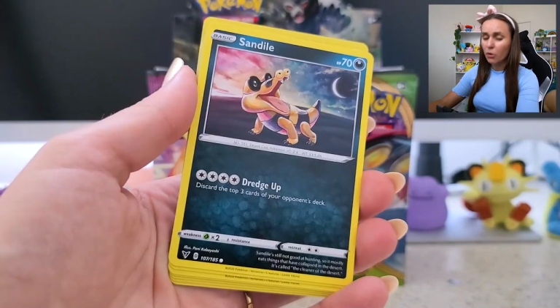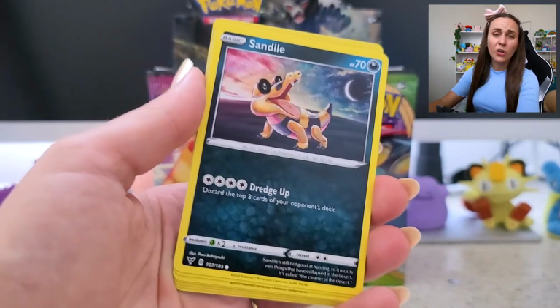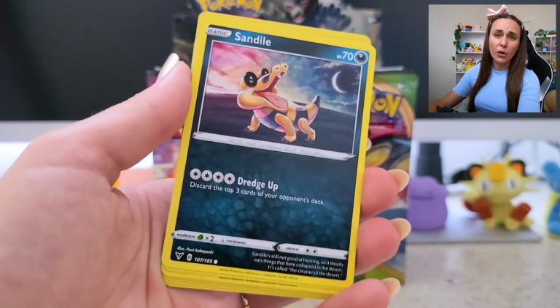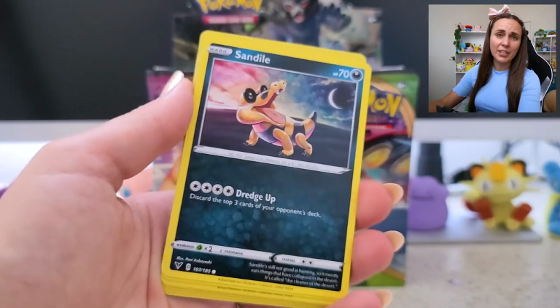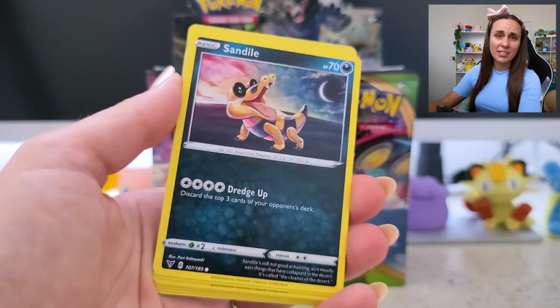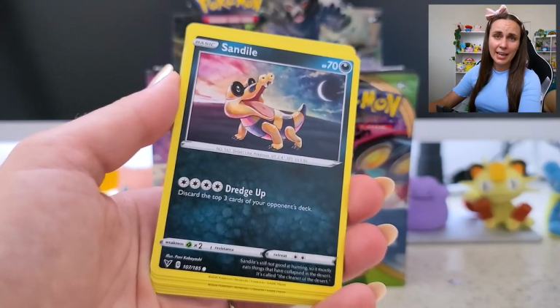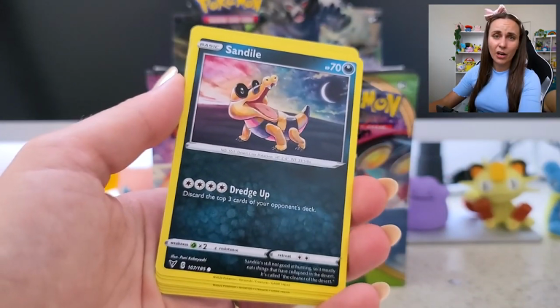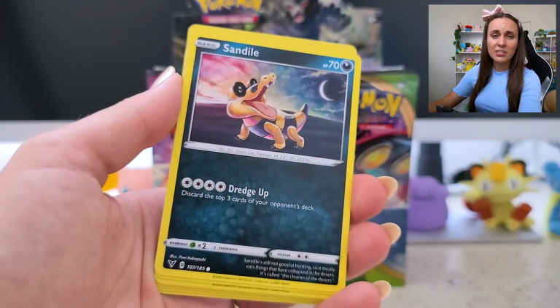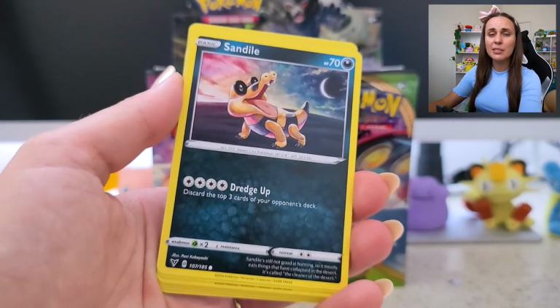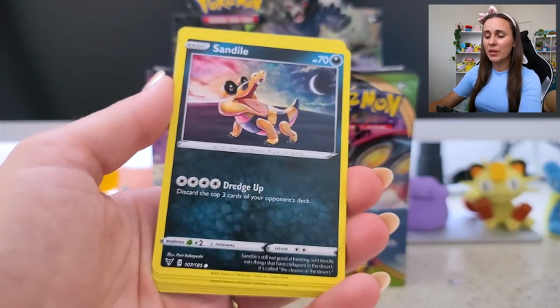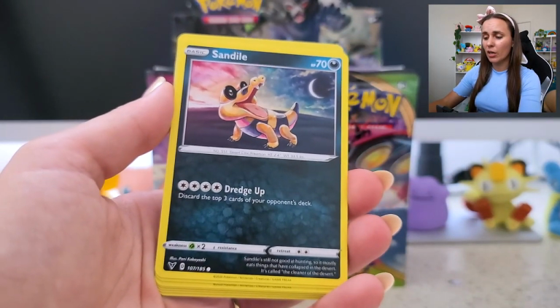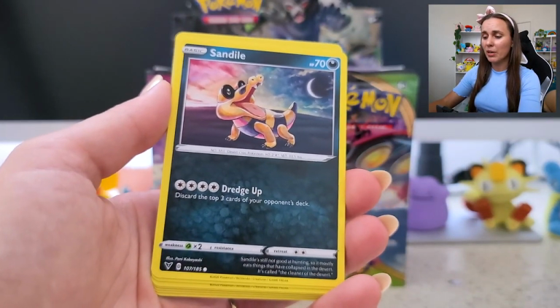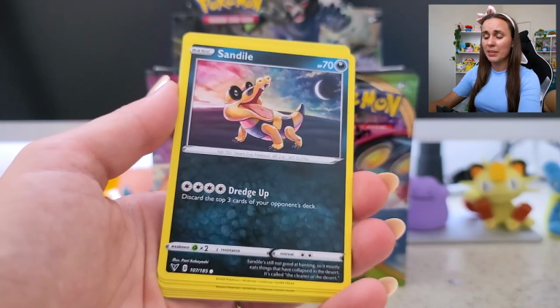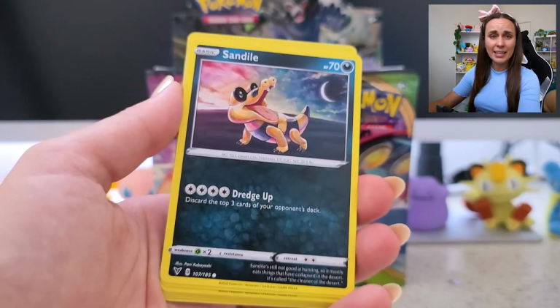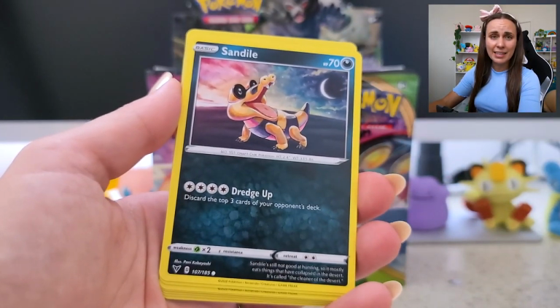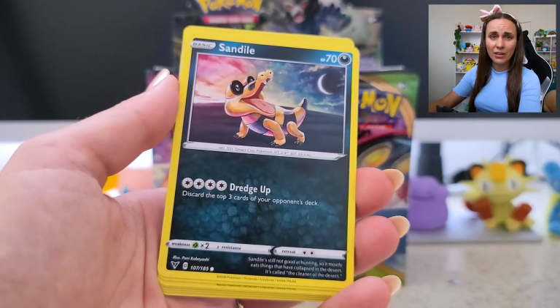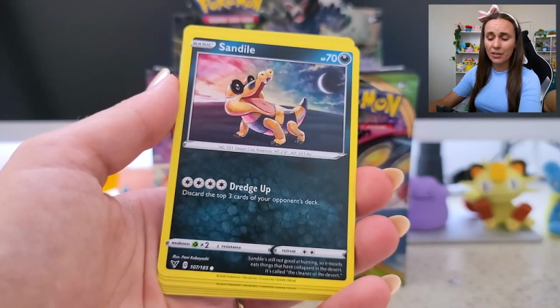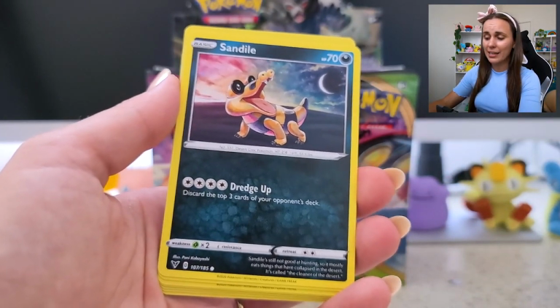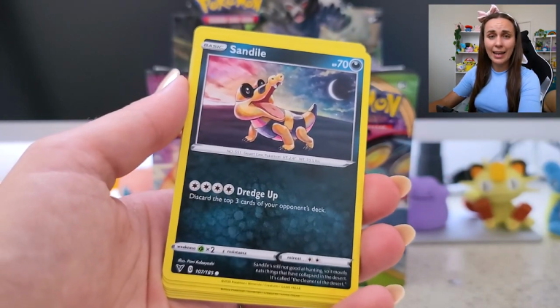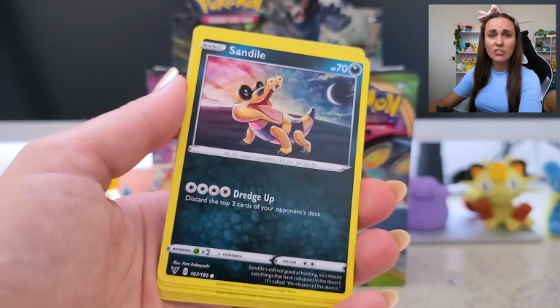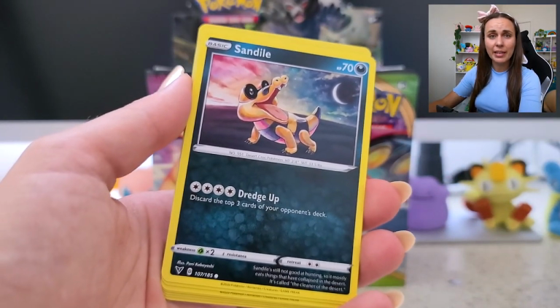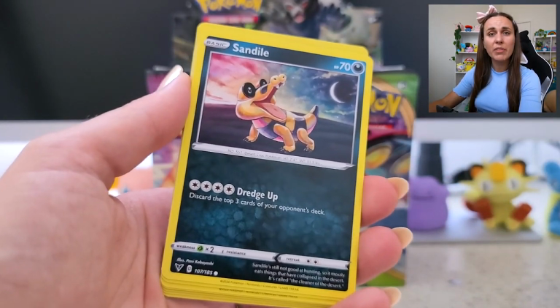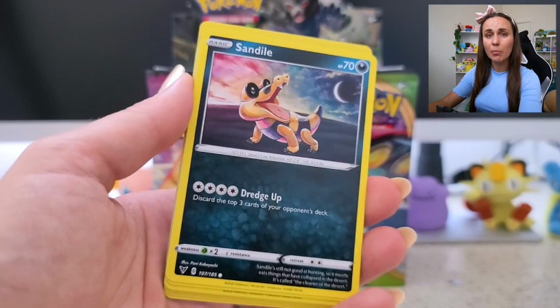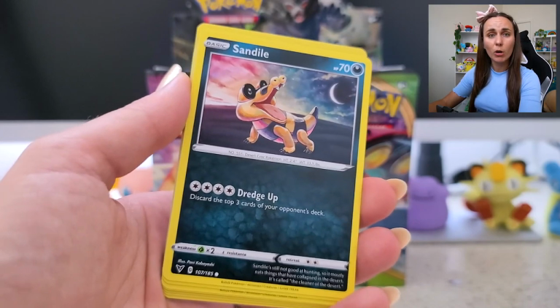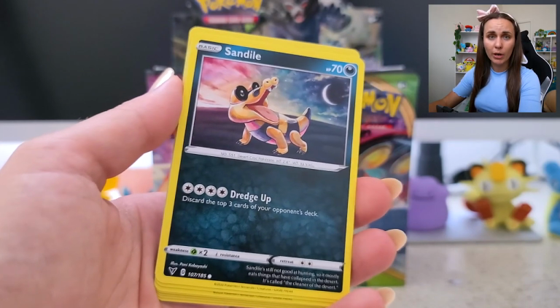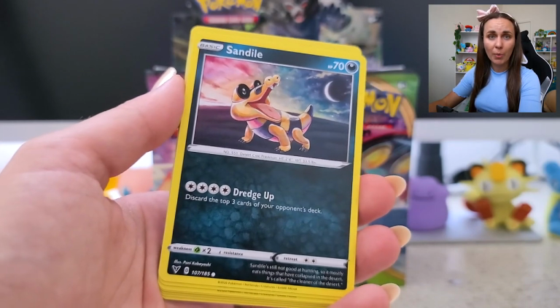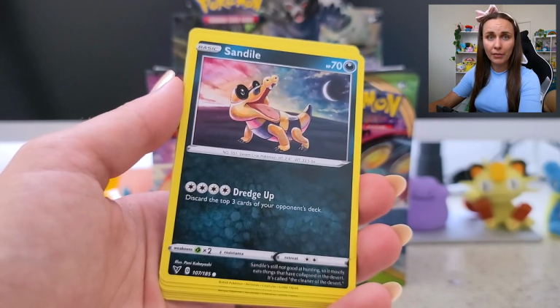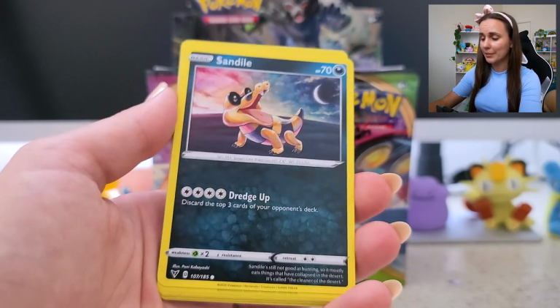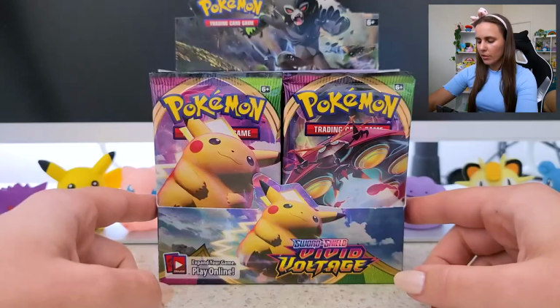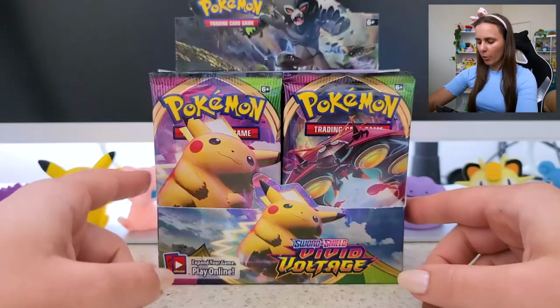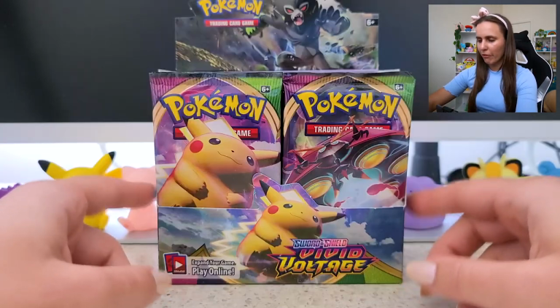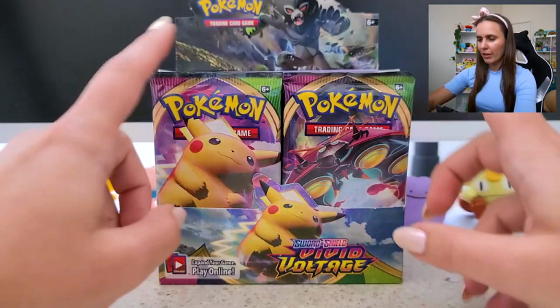Also got a regular Sandile. This is probably the only place I'm going to get Sandile because I can't hatch the damn thing in Pokémon Go apparently.